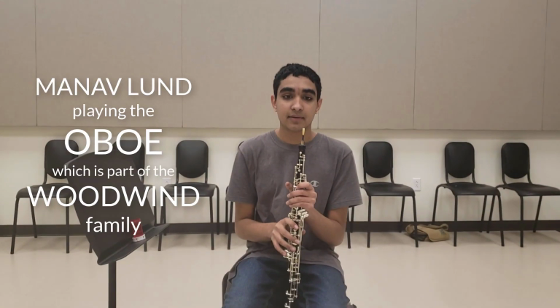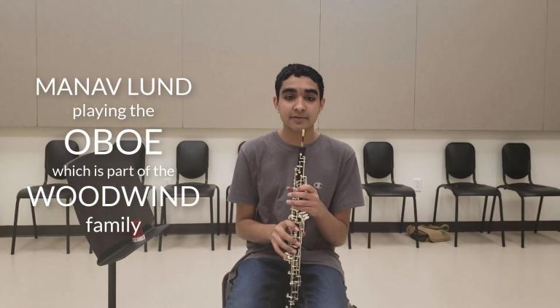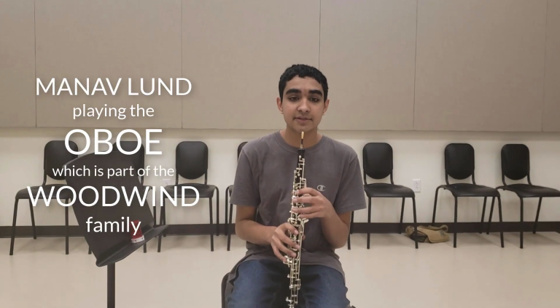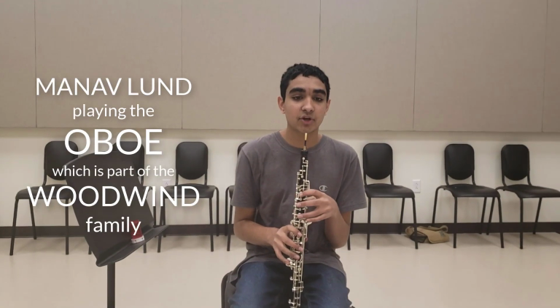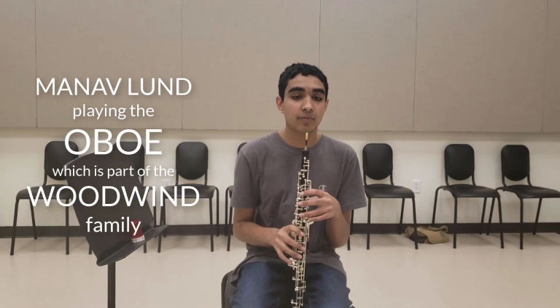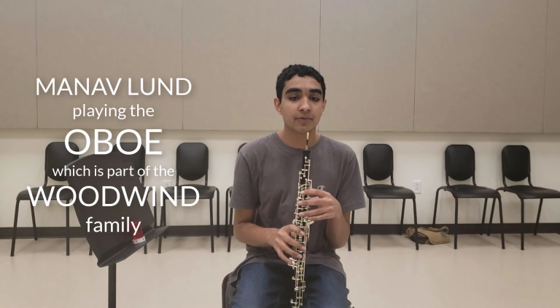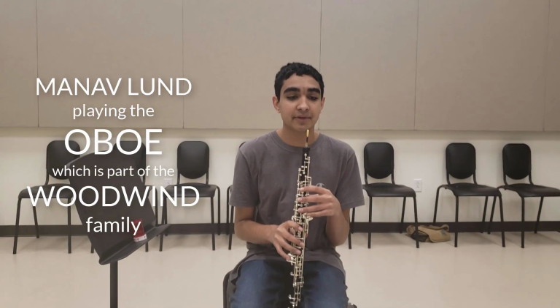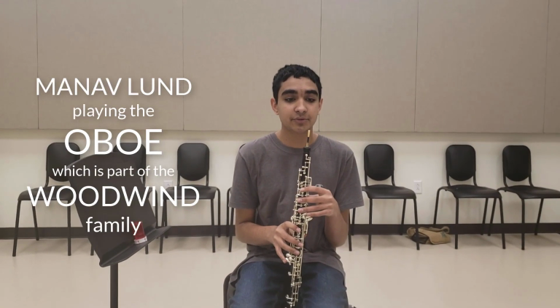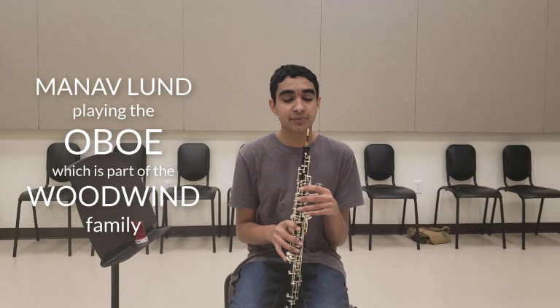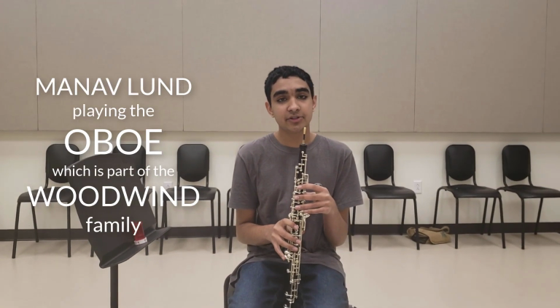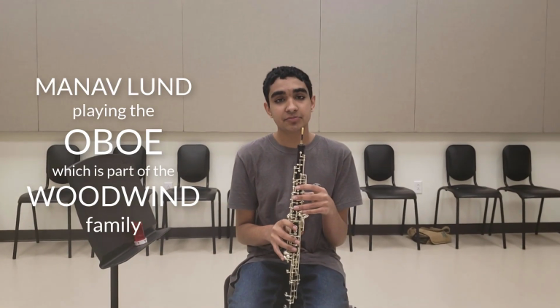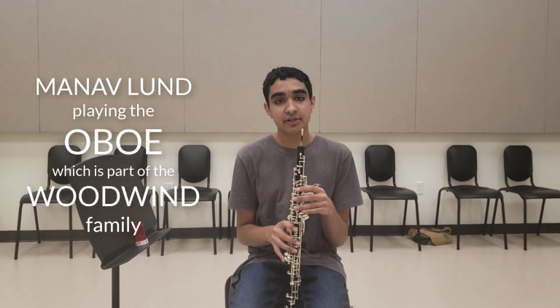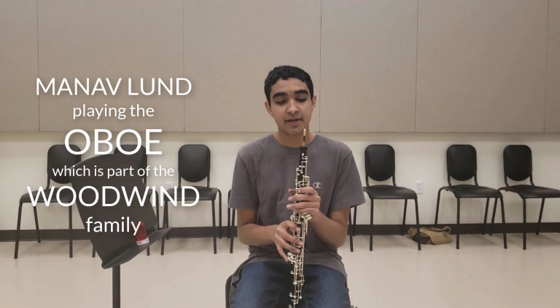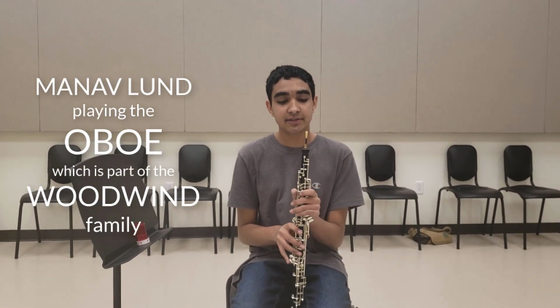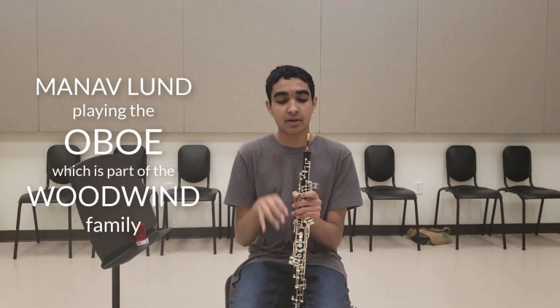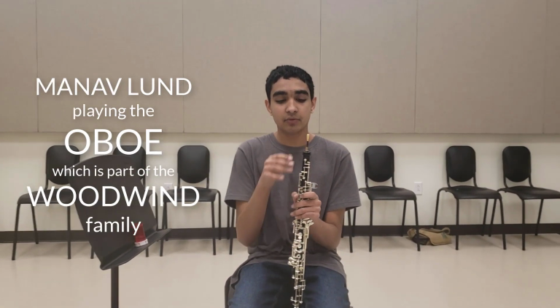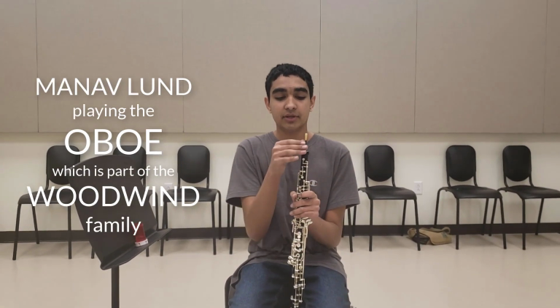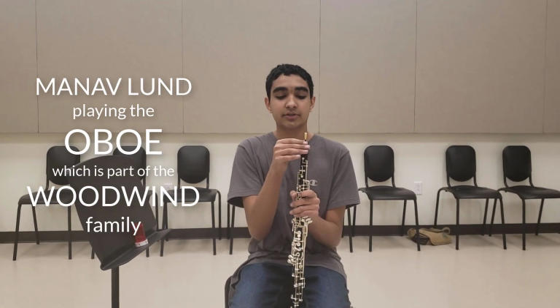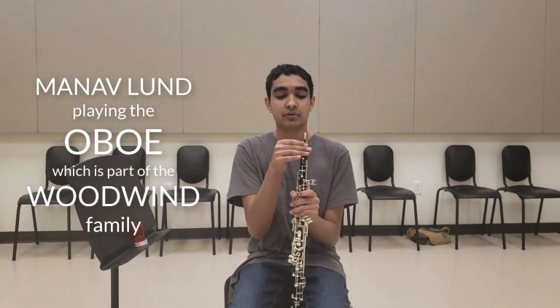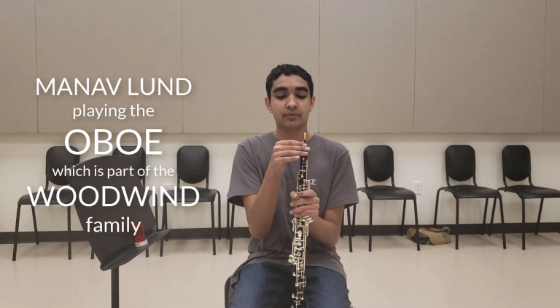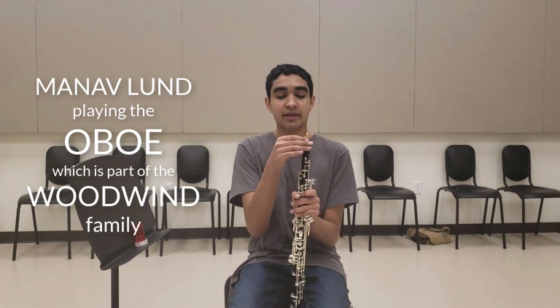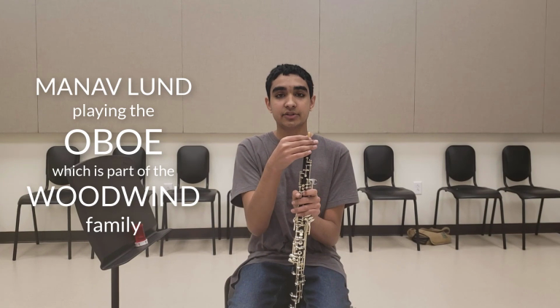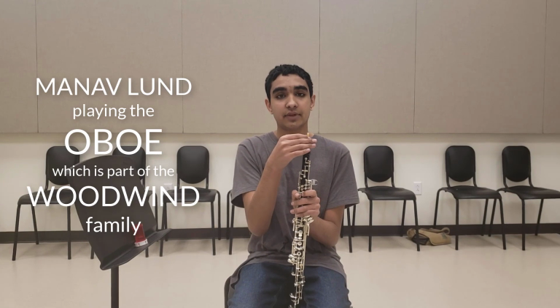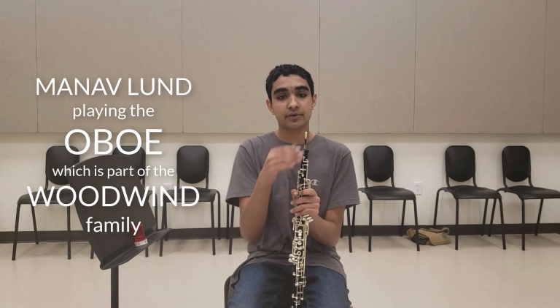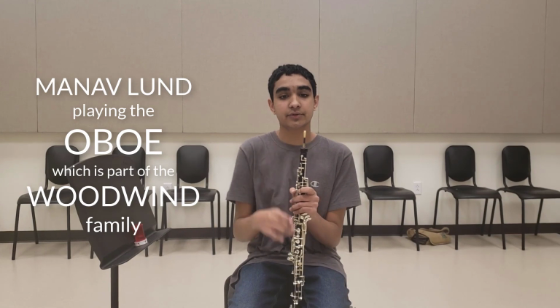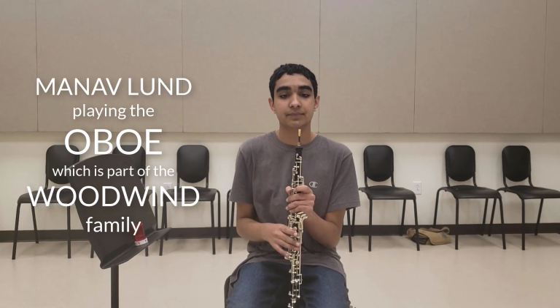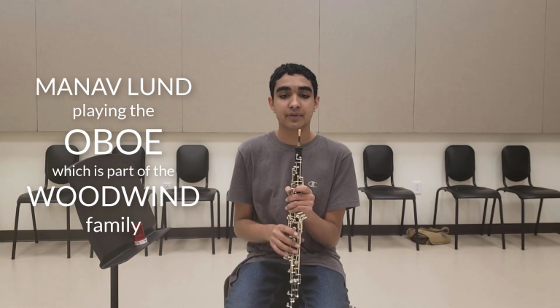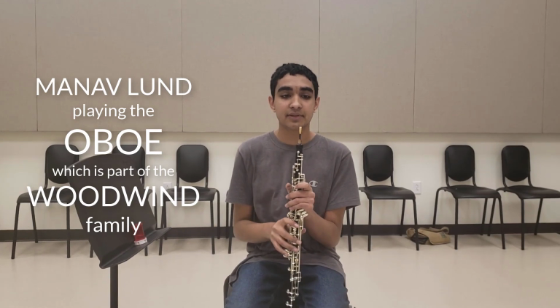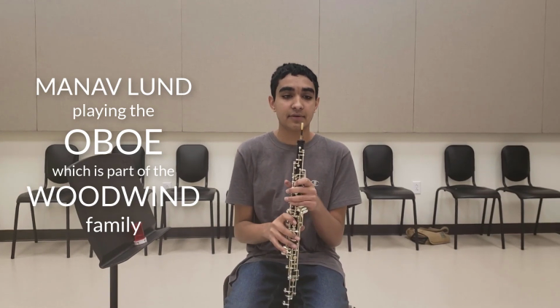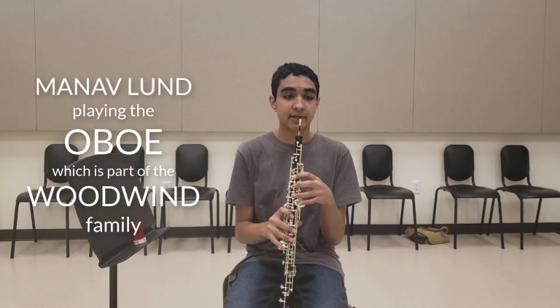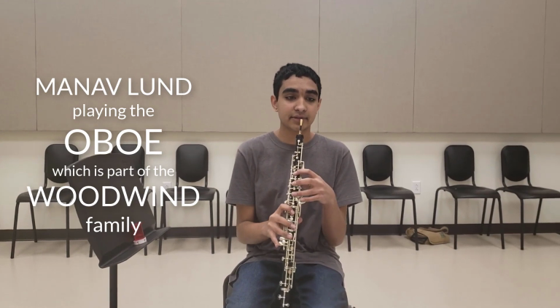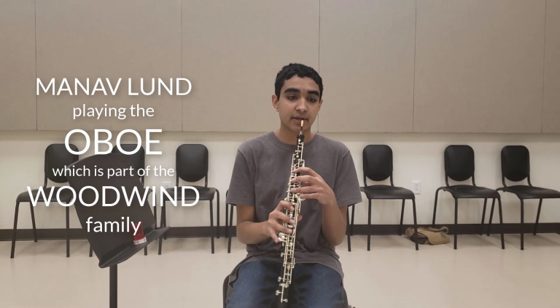This is the oboe. It's a woodwind instrument, and it has a double reed, so the reed has two layers. That's how it sounds like.